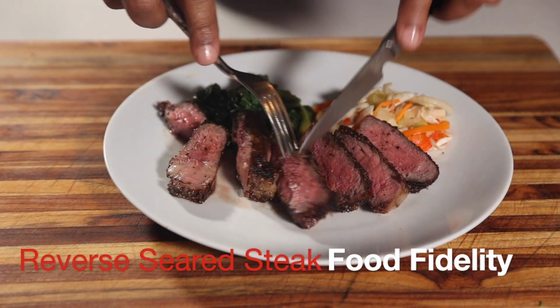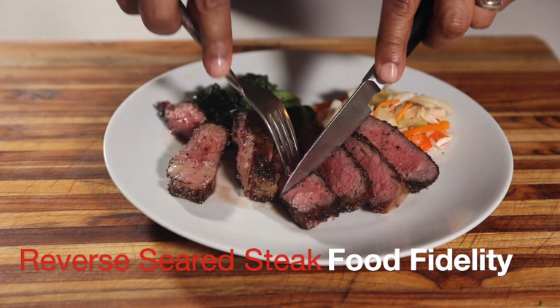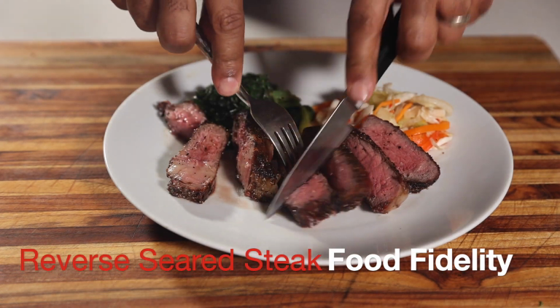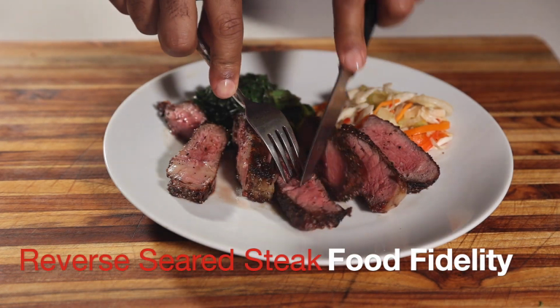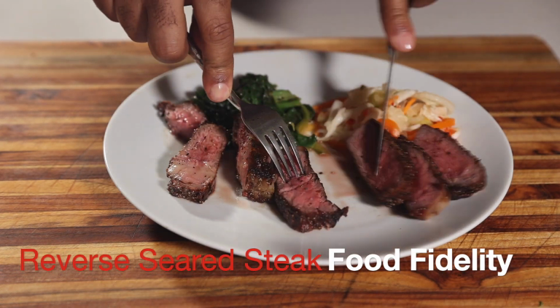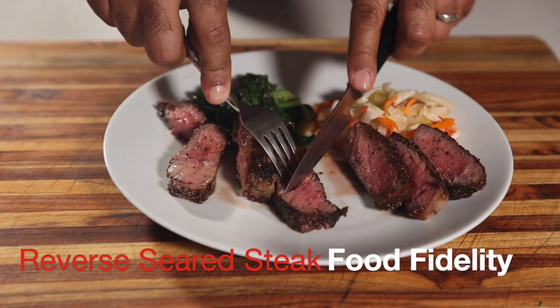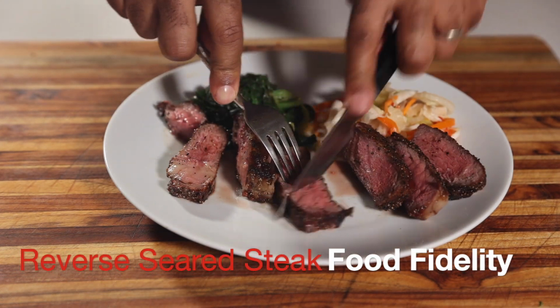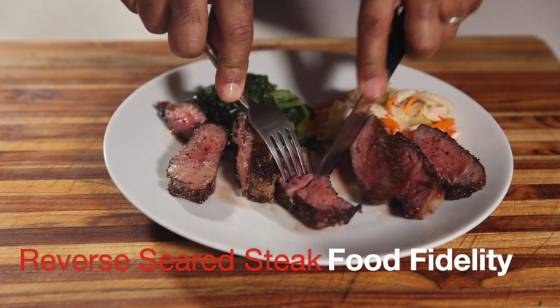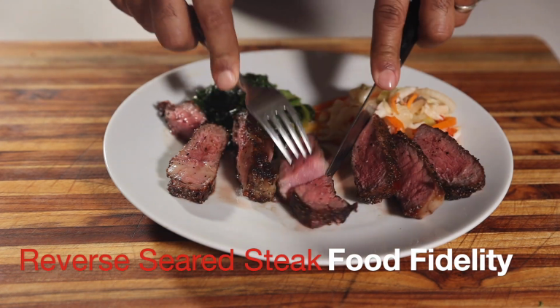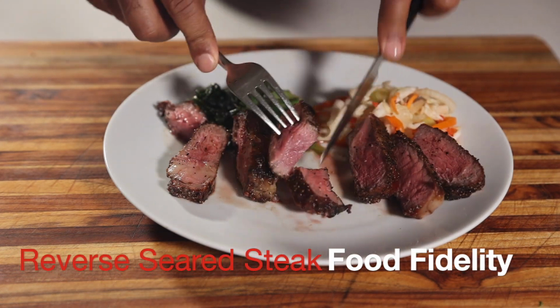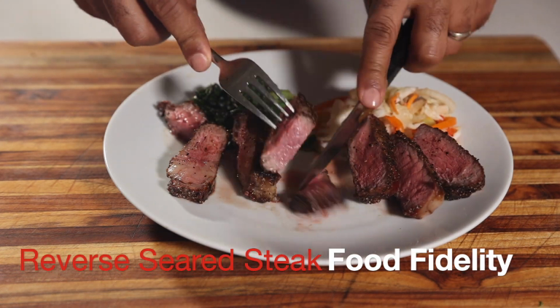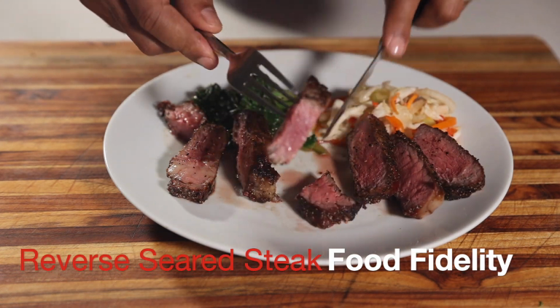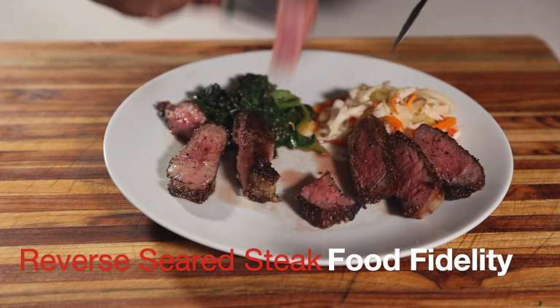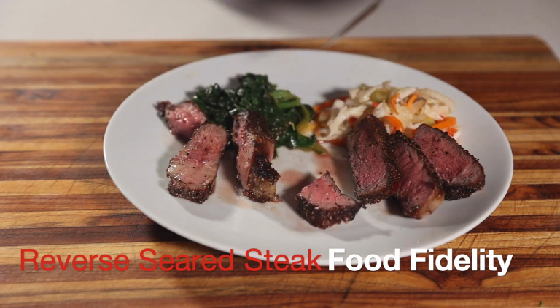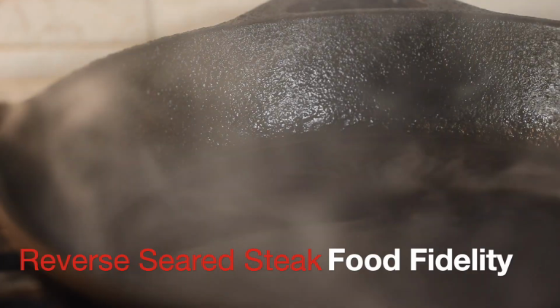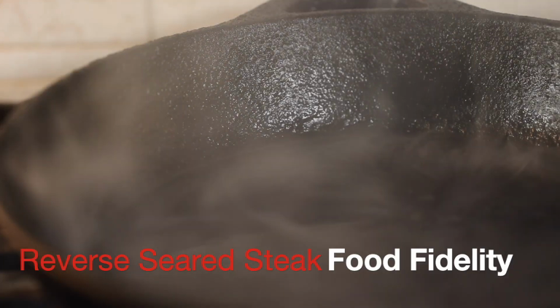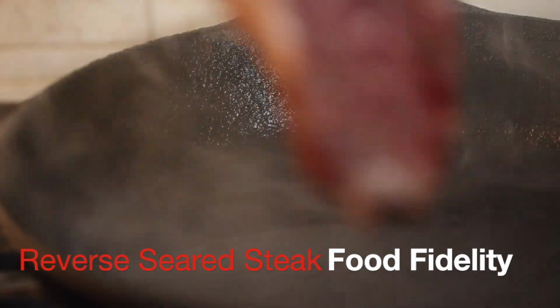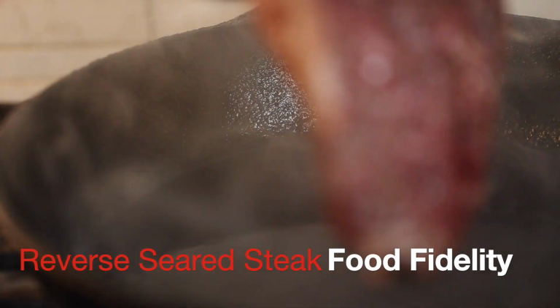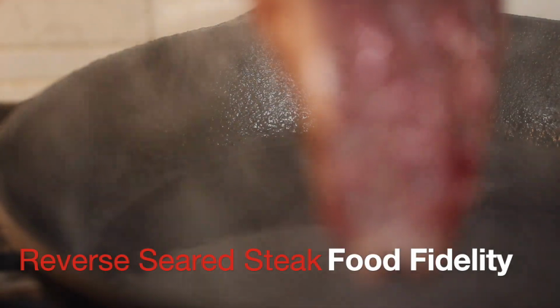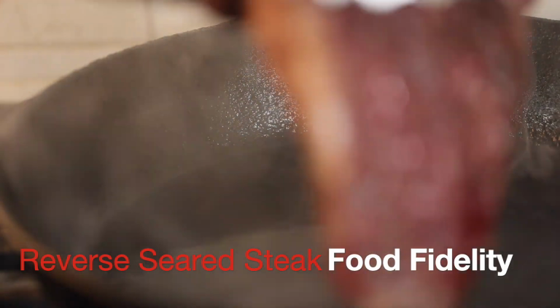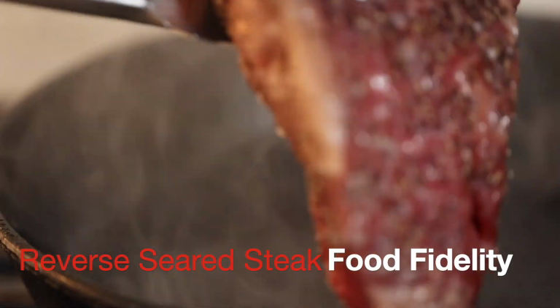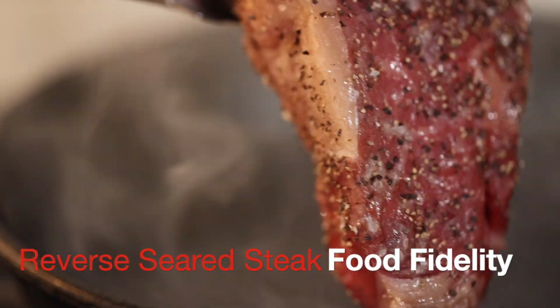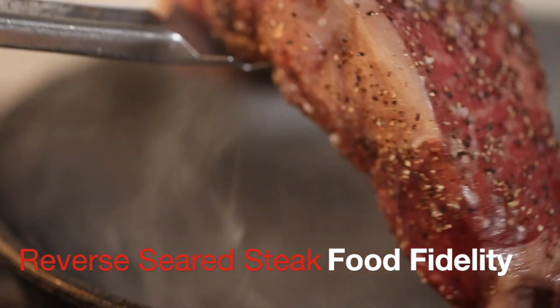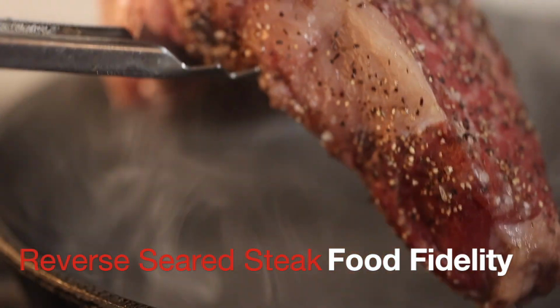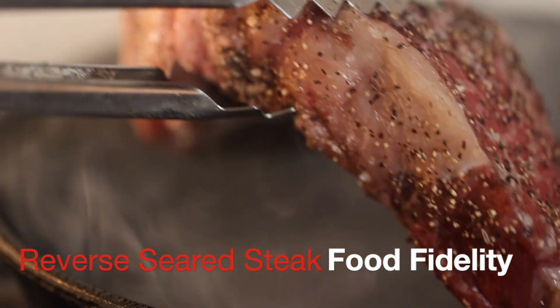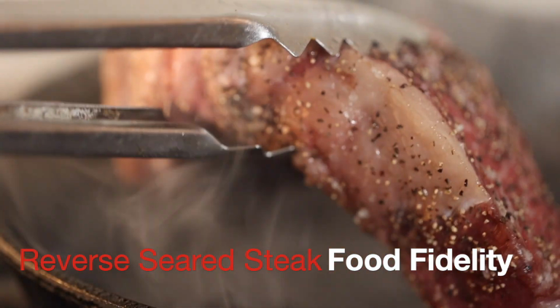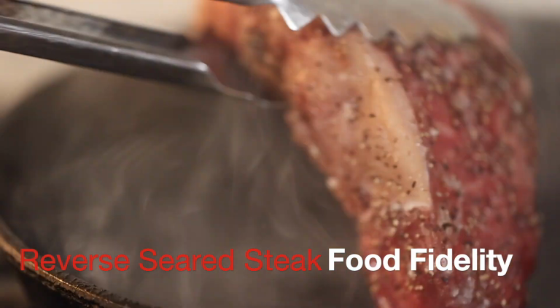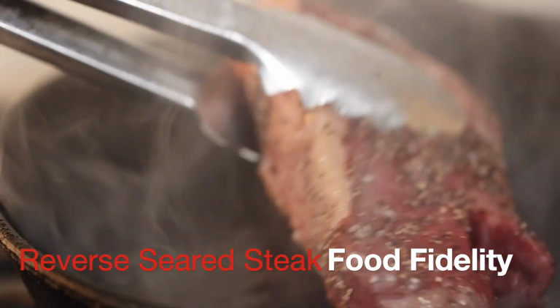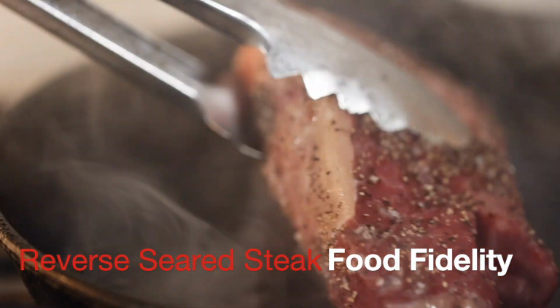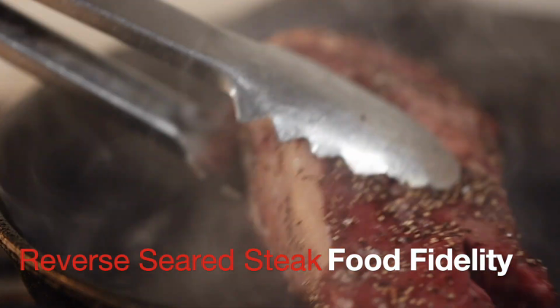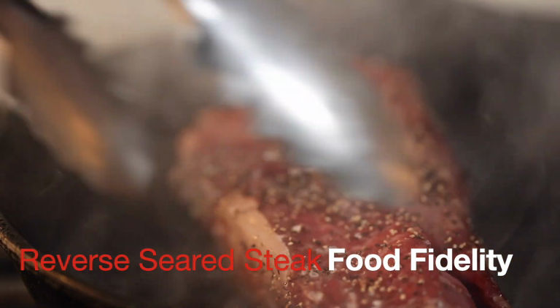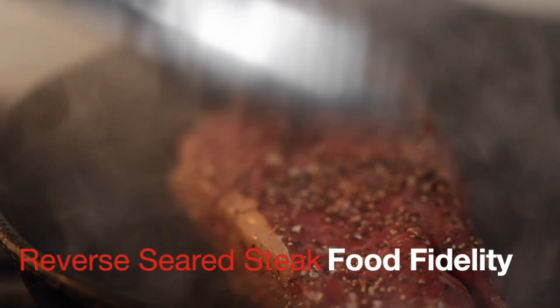We're making reverse seared steaks today. It's a tried and true recipe technique to get the perfect steak cooked every time to your desired temperature.